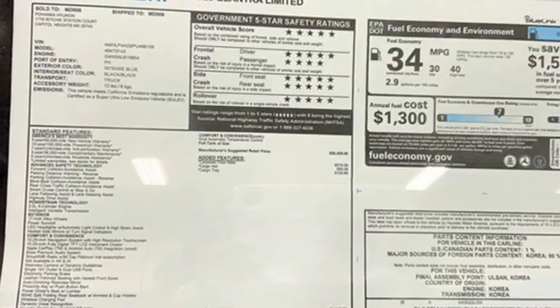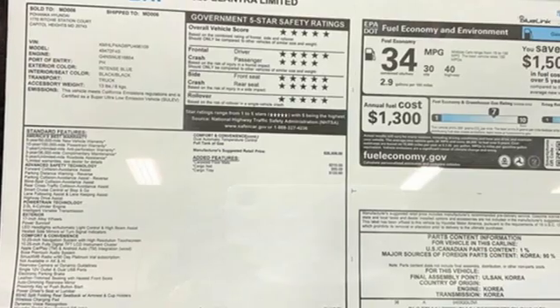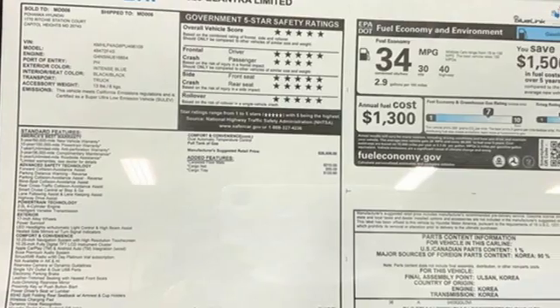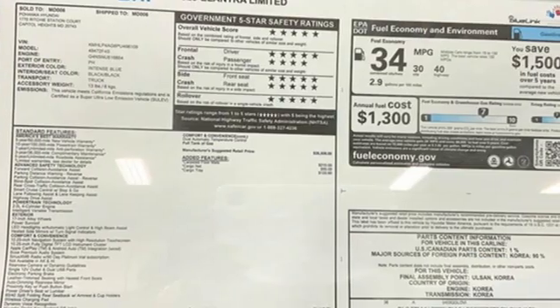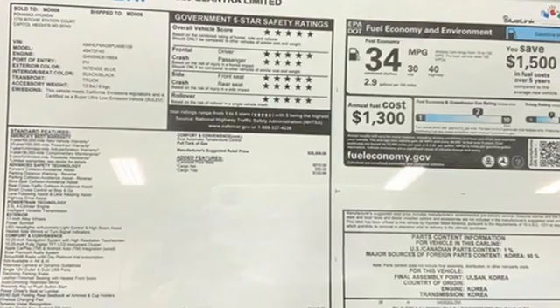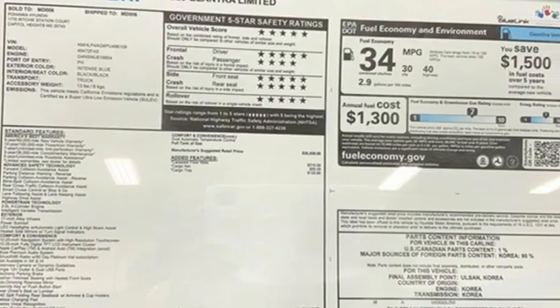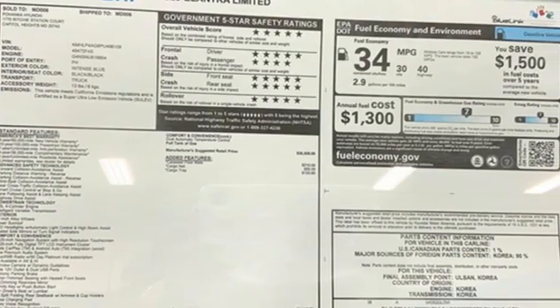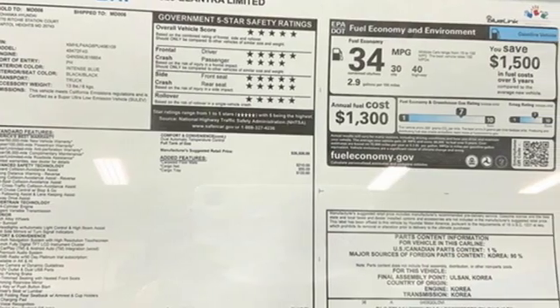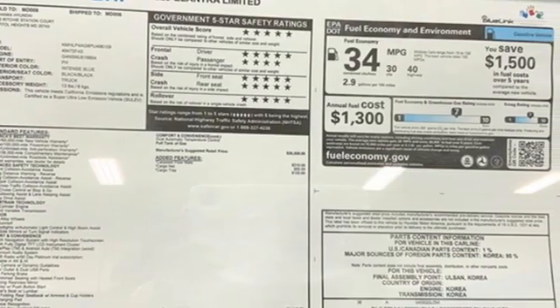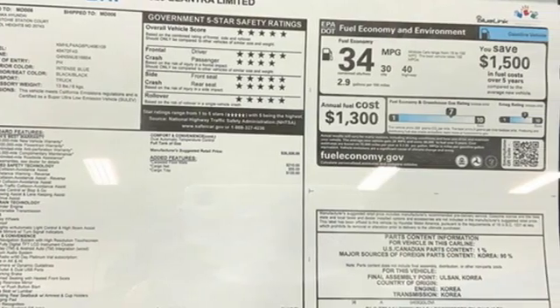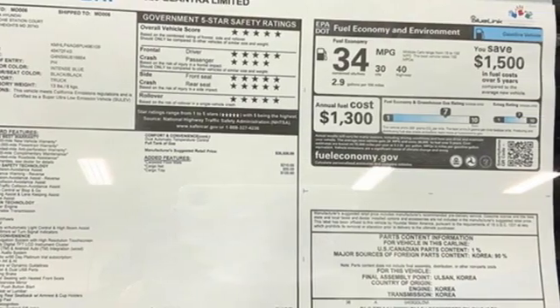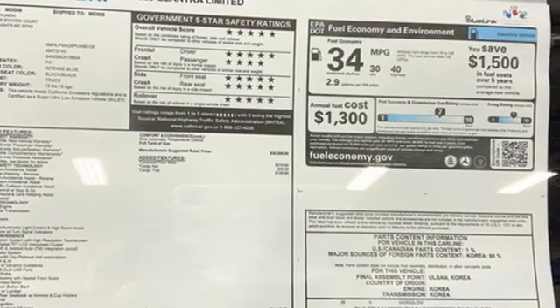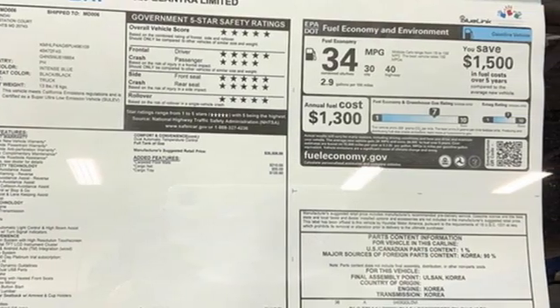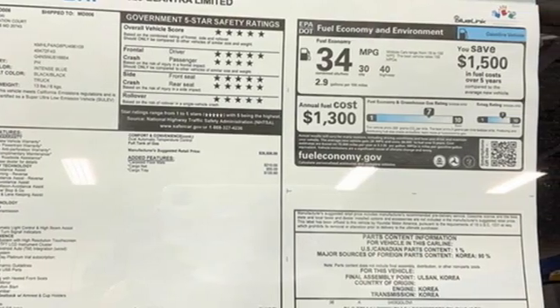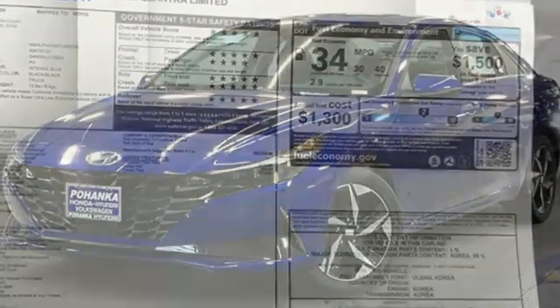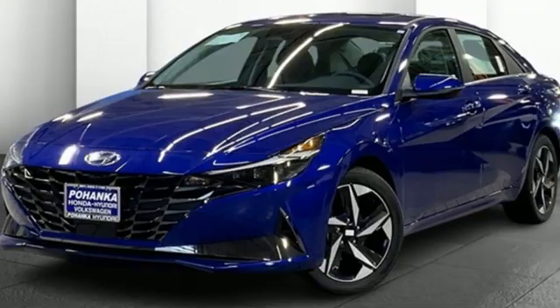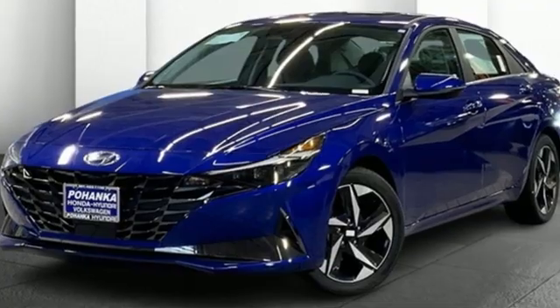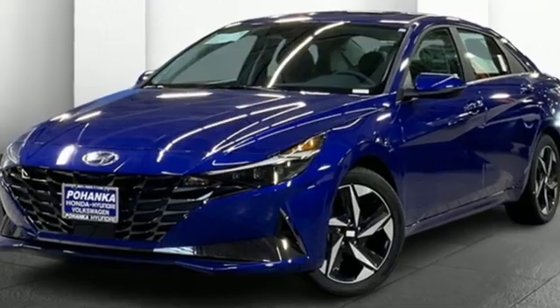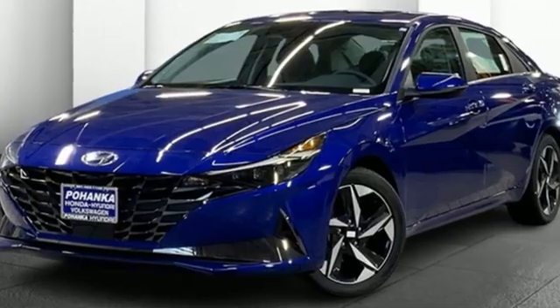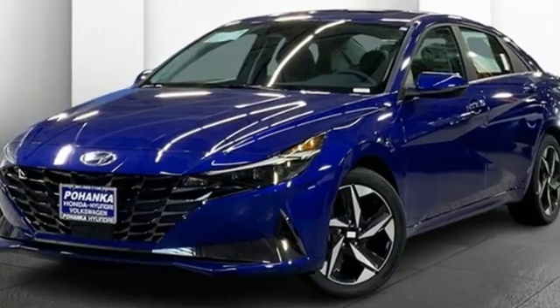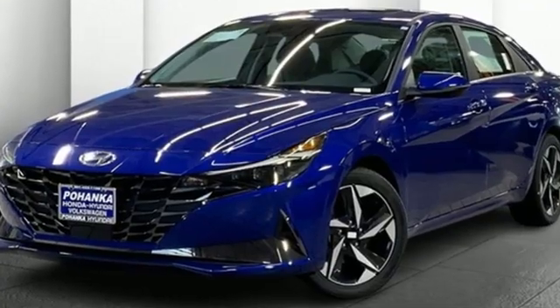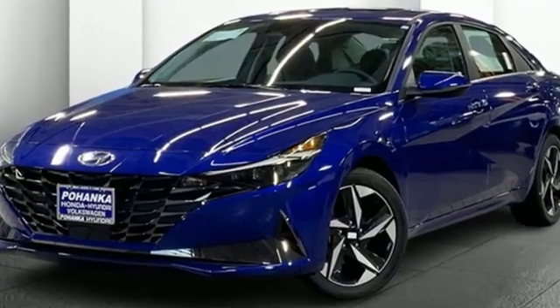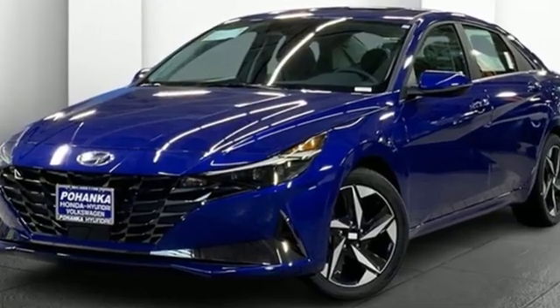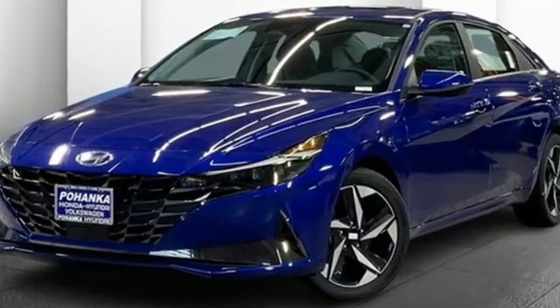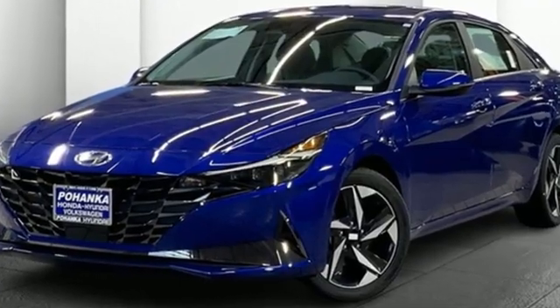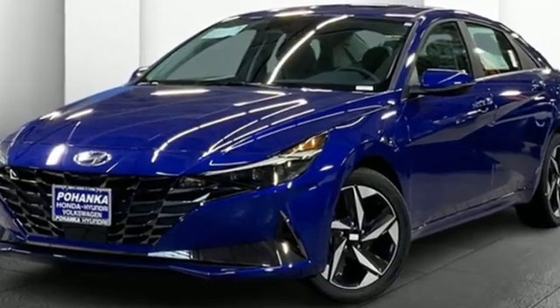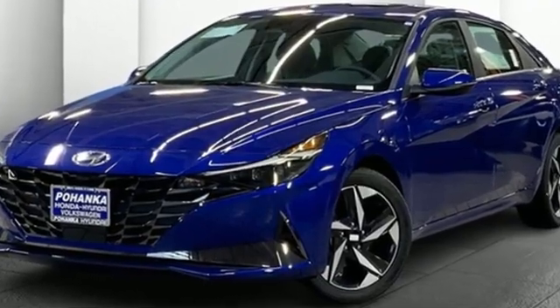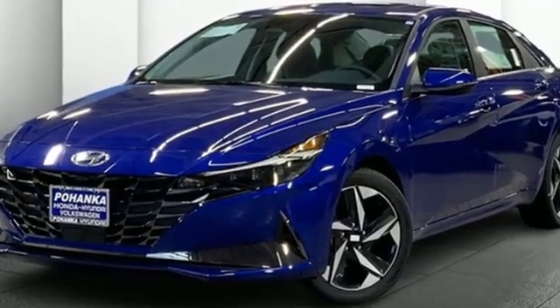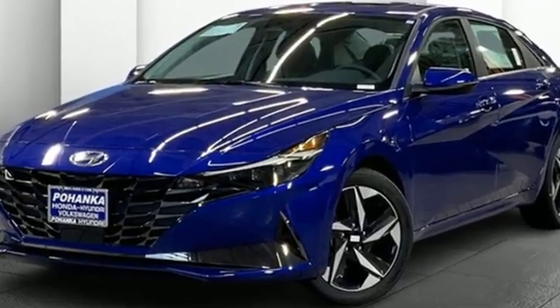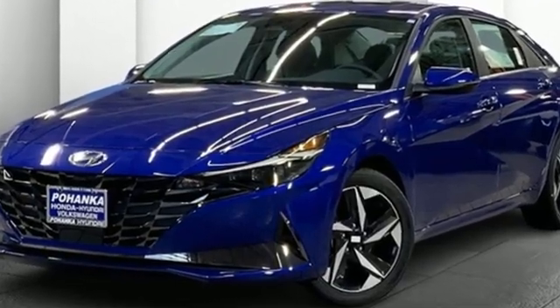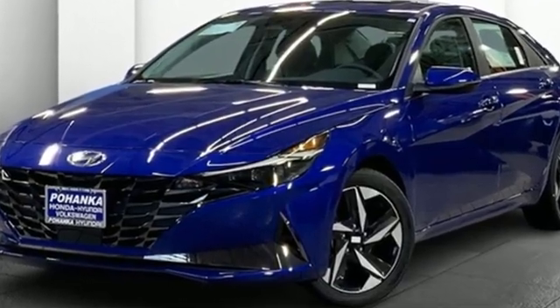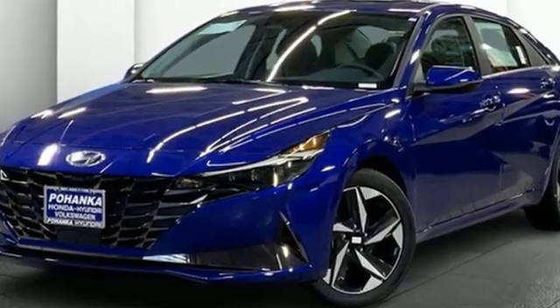Hyundai's attention to detail means a better driving experience for you. There's even more to see in person. Take it for a test drive today.